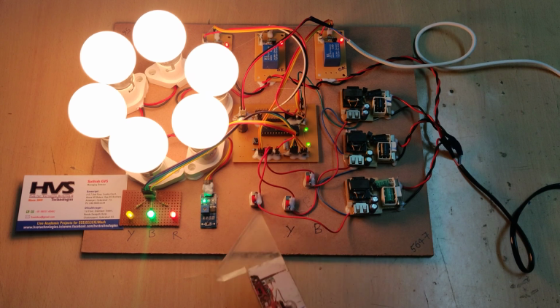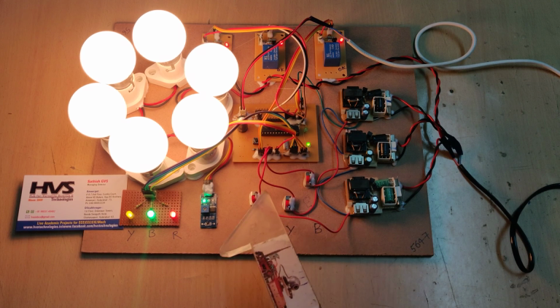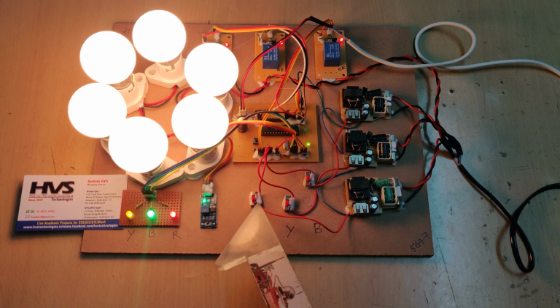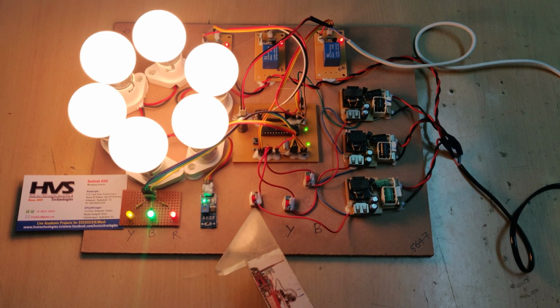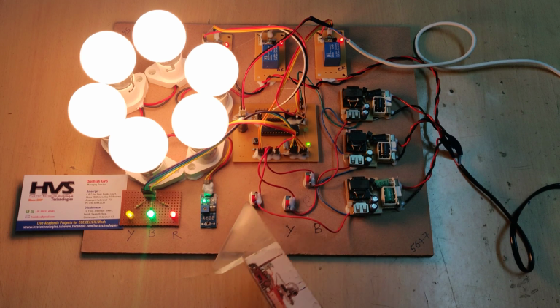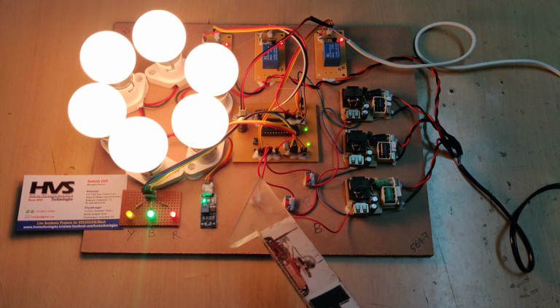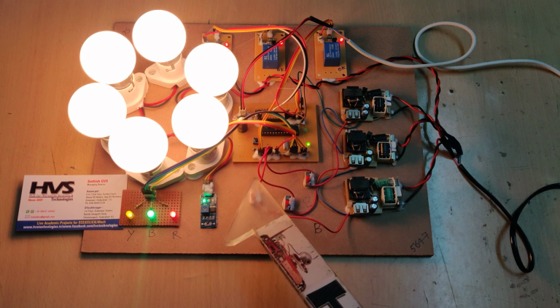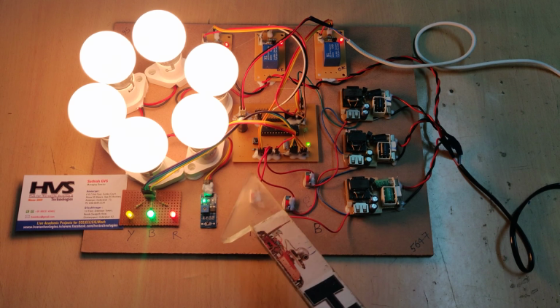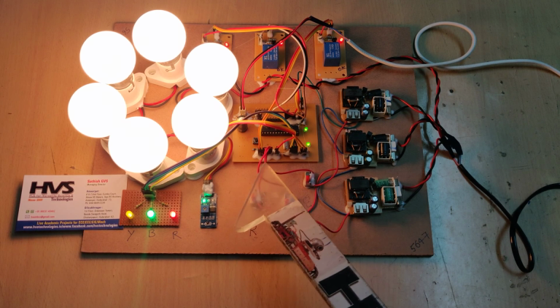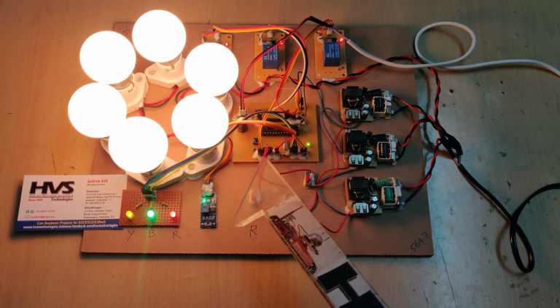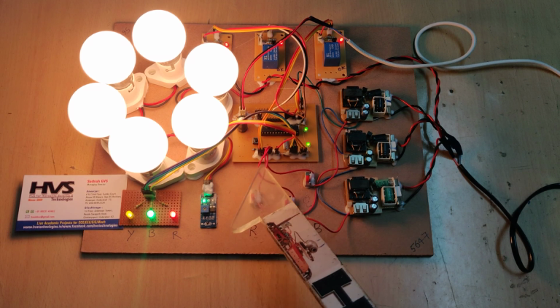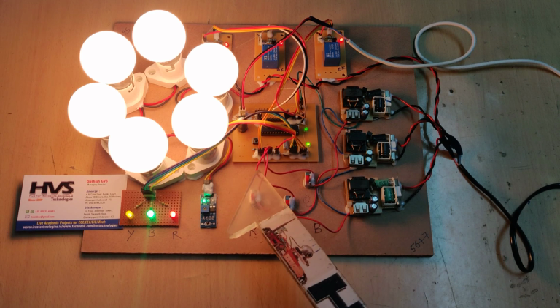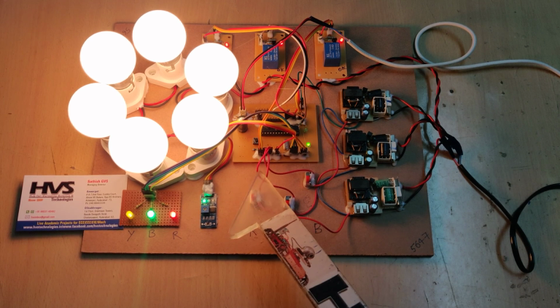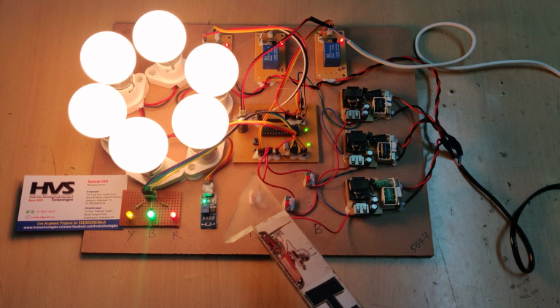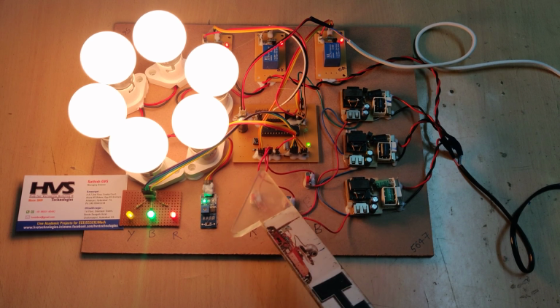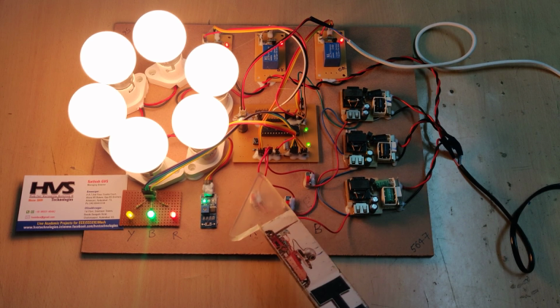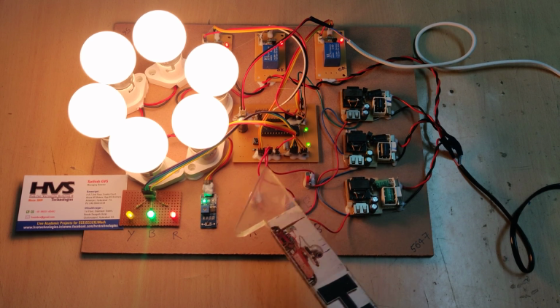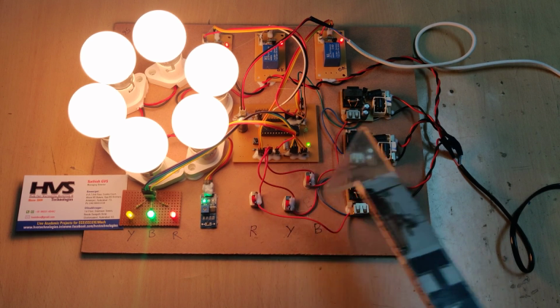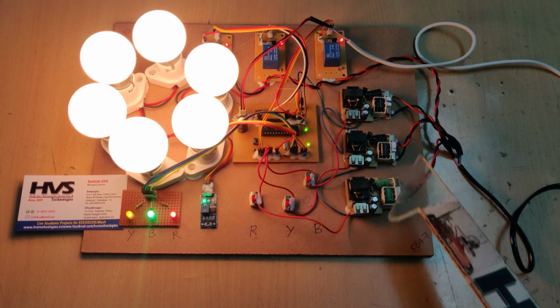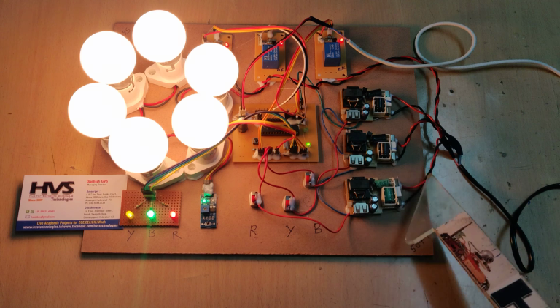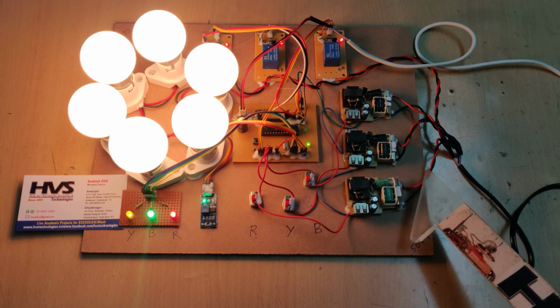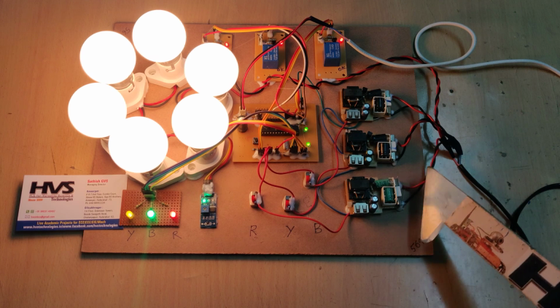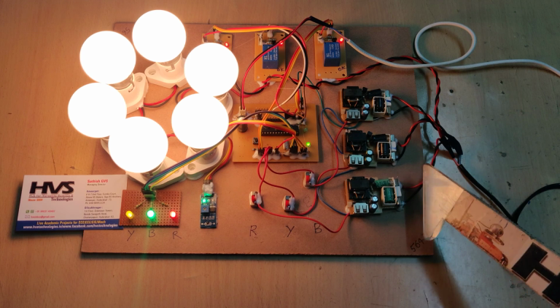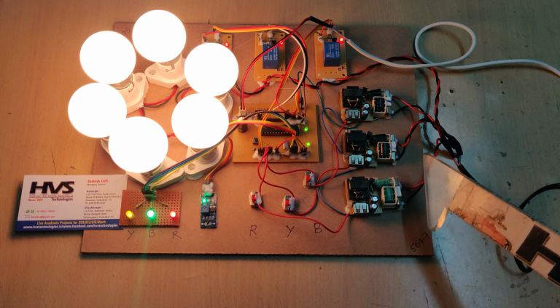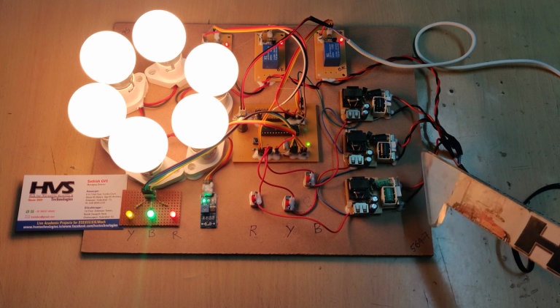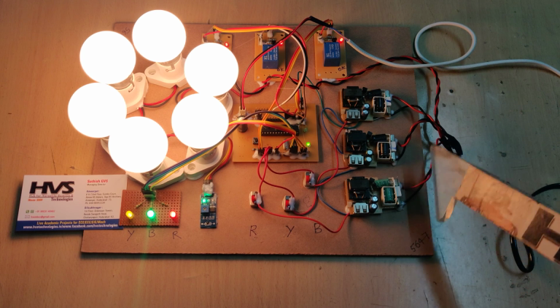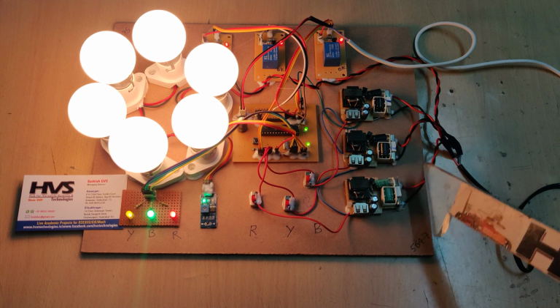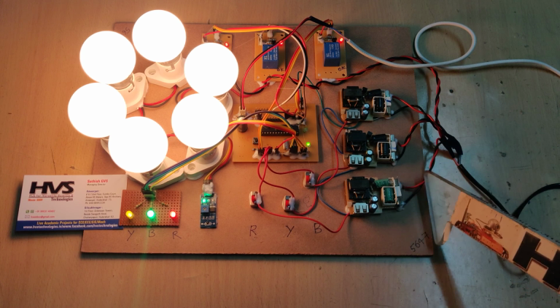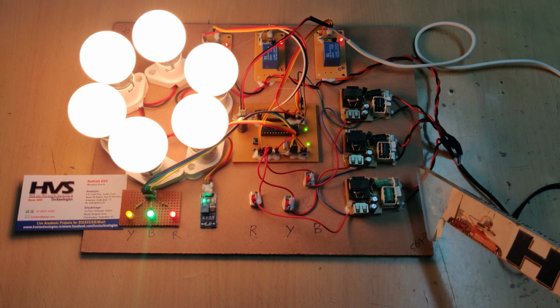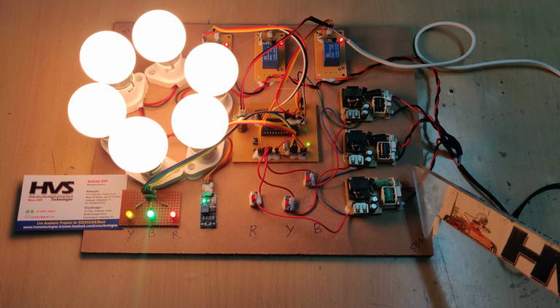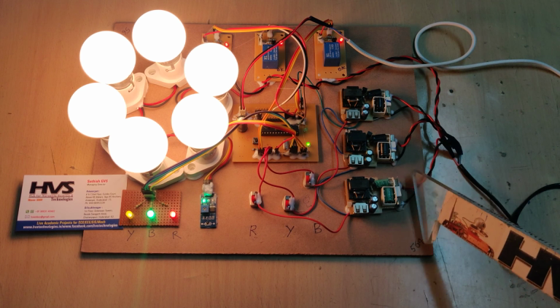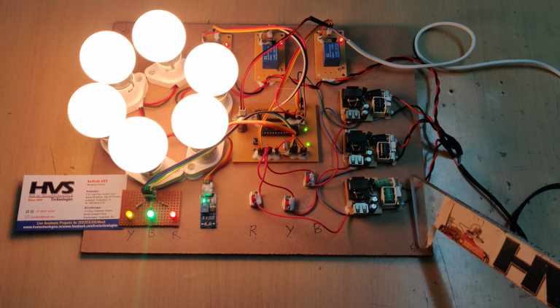If 5 volts DC is available from these wires, it indicates that 230 volts AC is also available on that particular phase. This is how we measure phase availability.